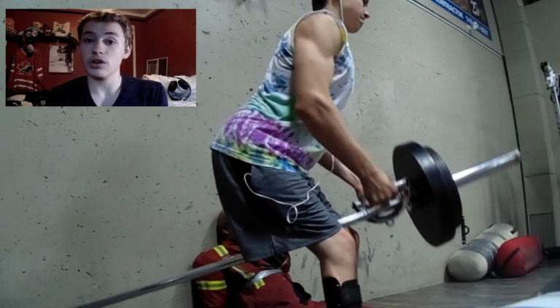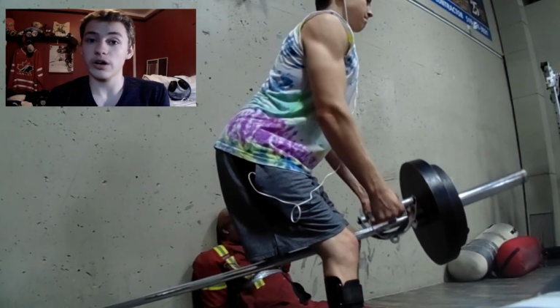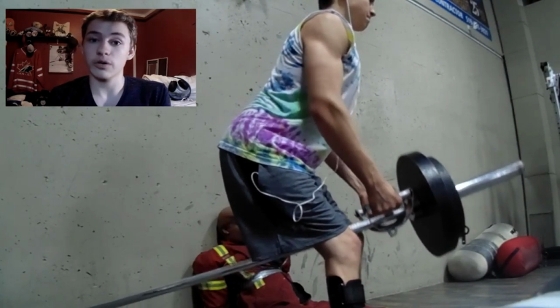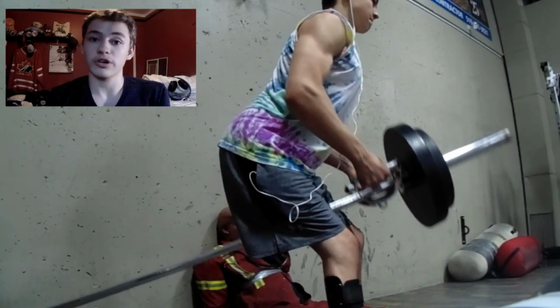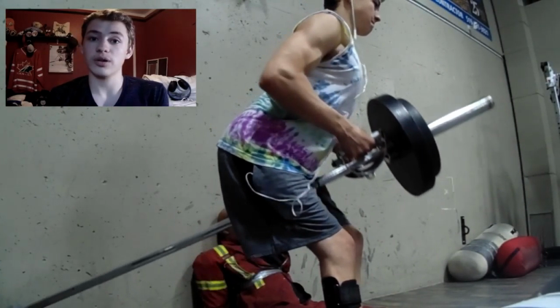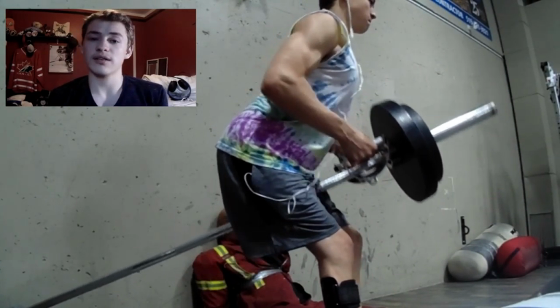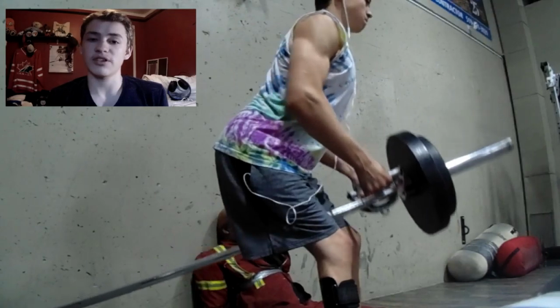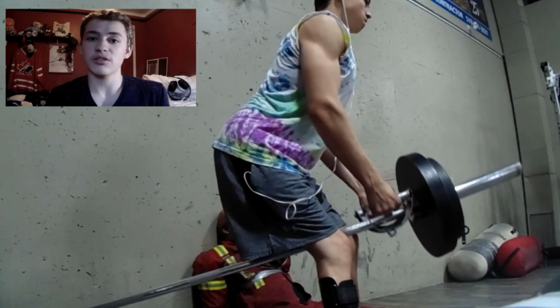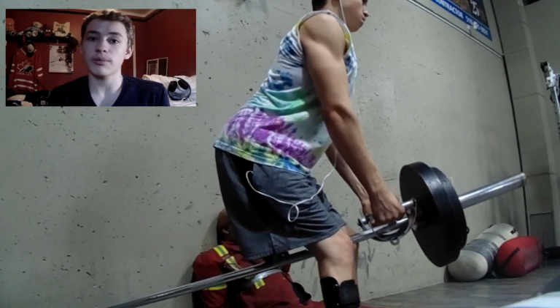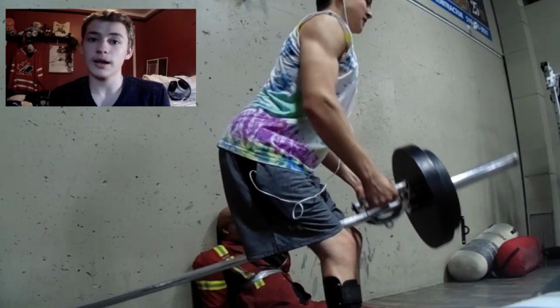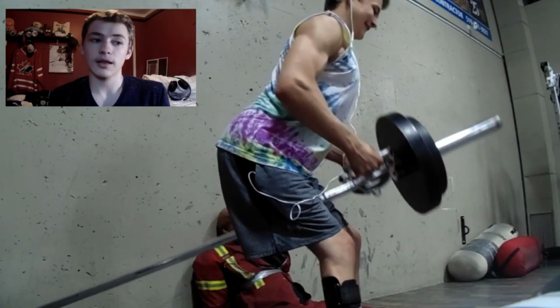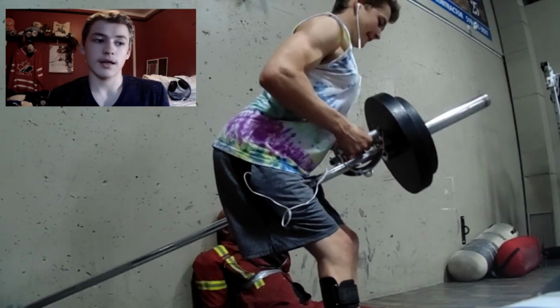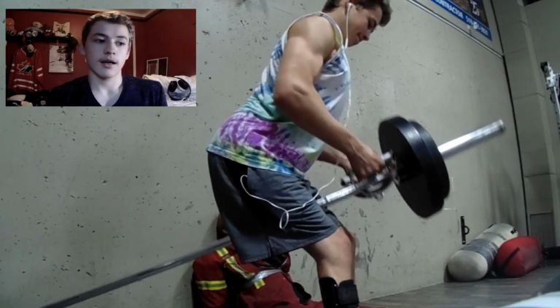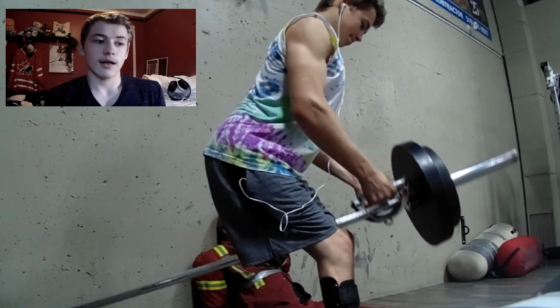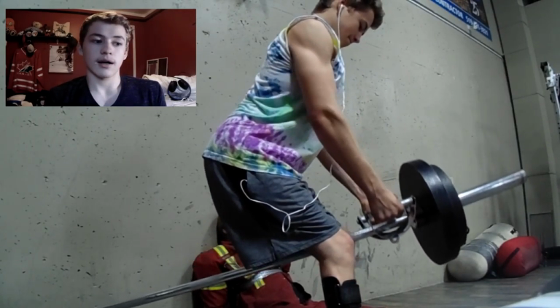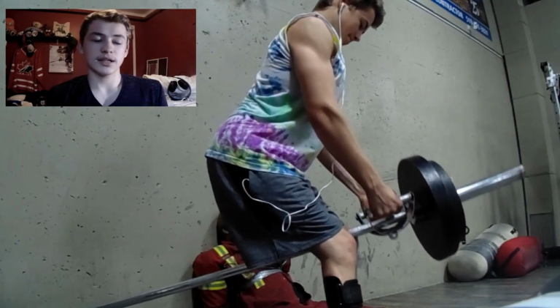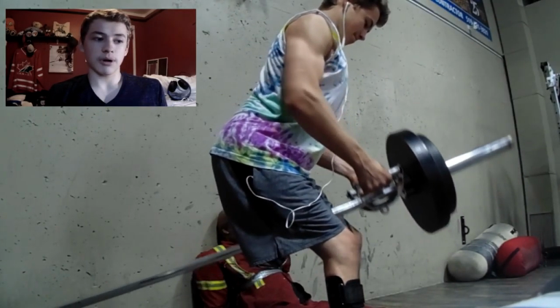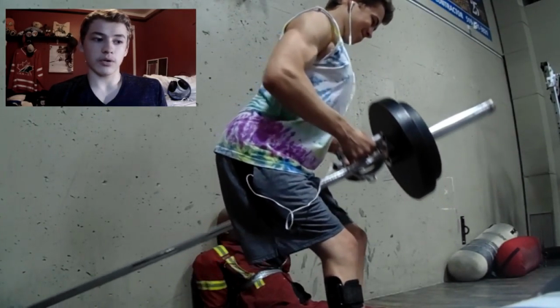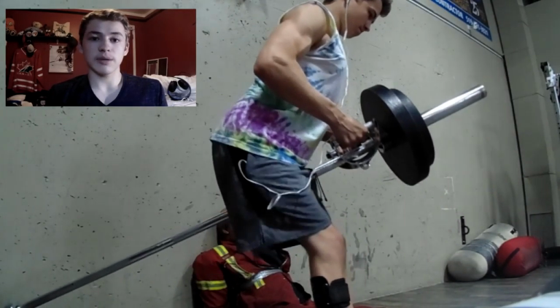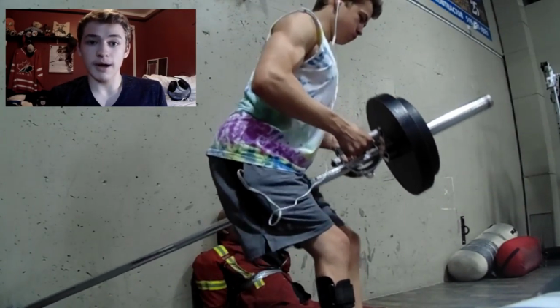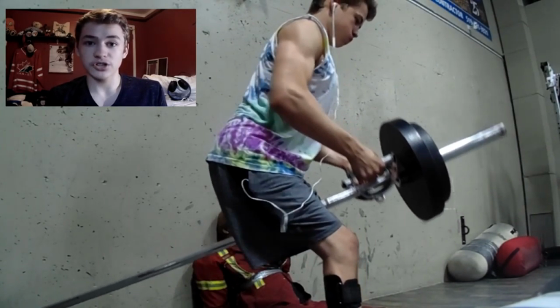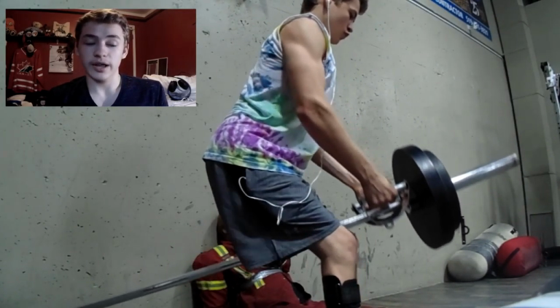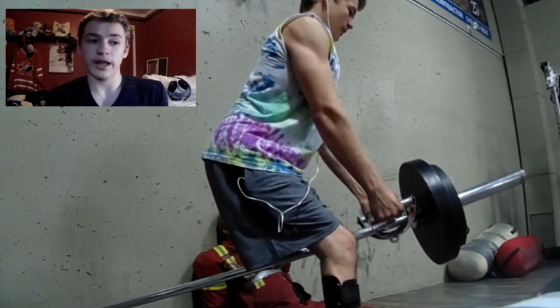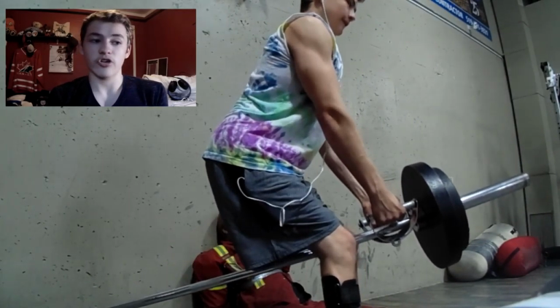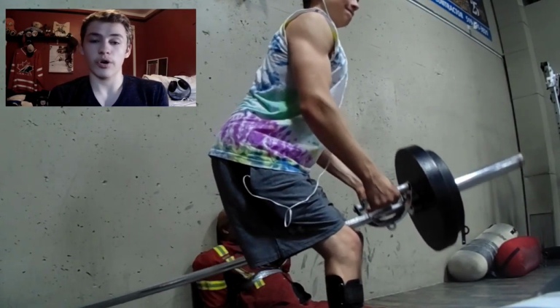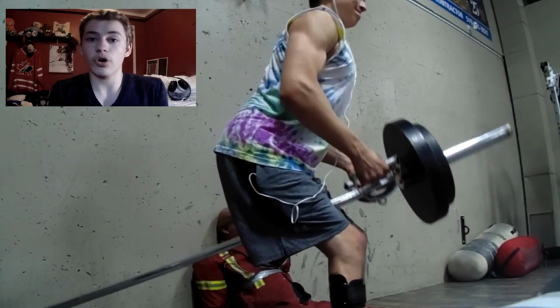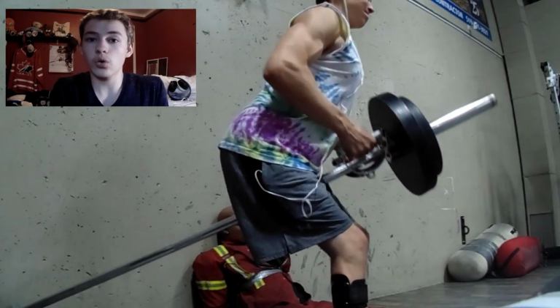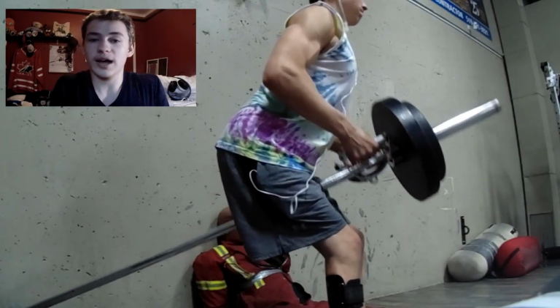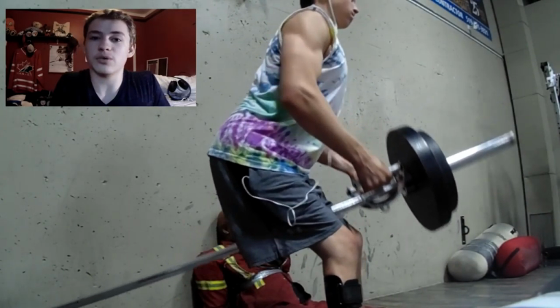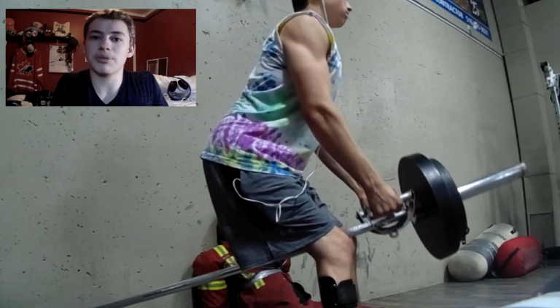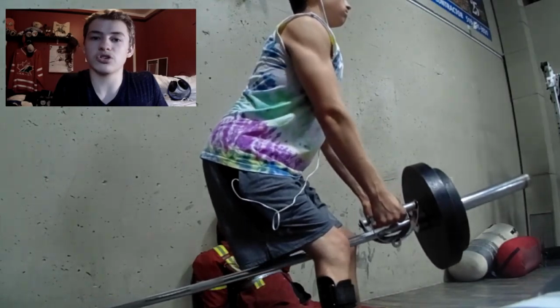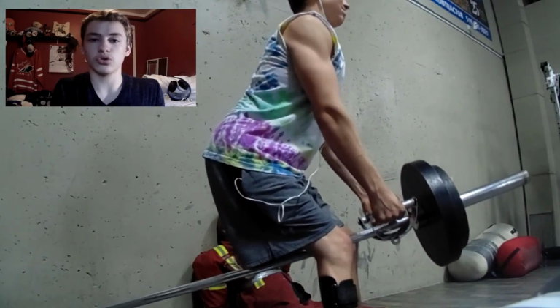A couple of things you've got to look out for when you're doing it: have your knees a little bit bent, stick your butt out, keep your back straight, and when you row you want to pinch your shoulder blades together in the back.